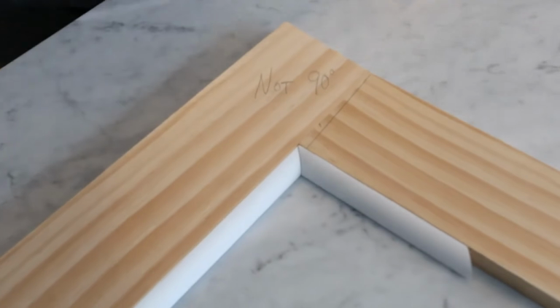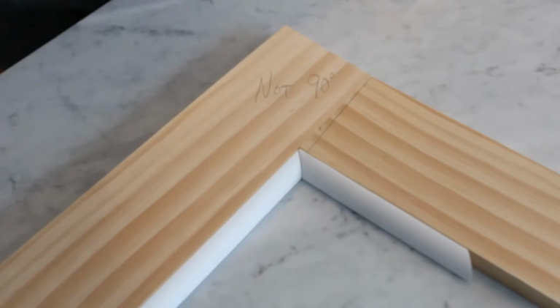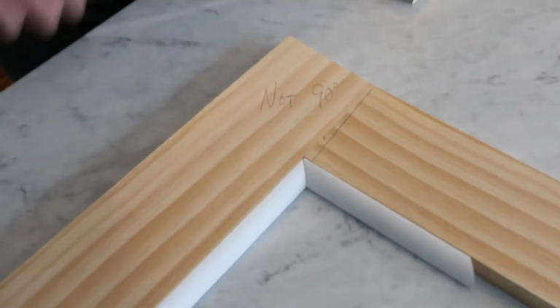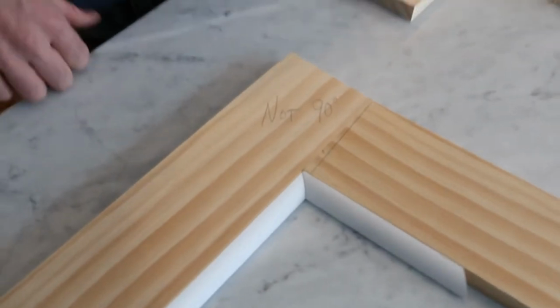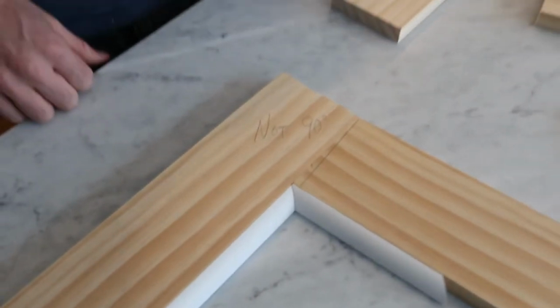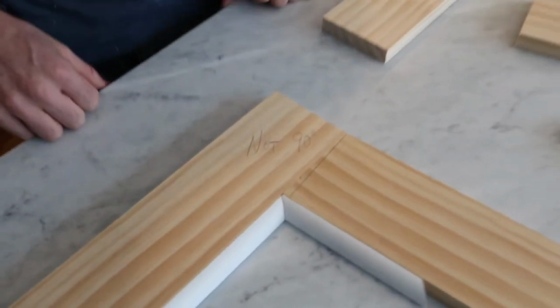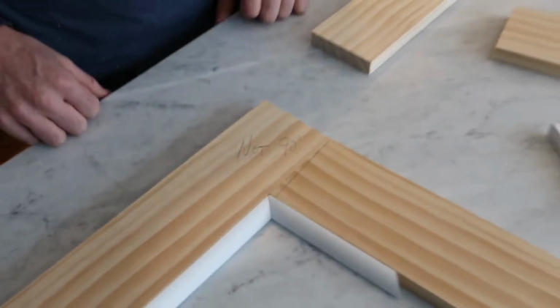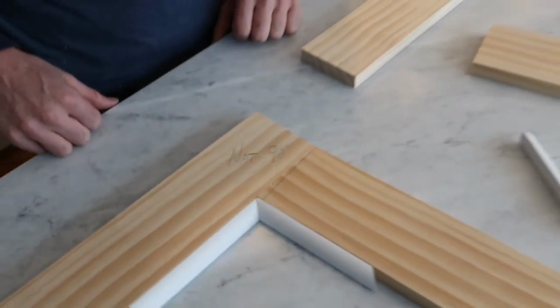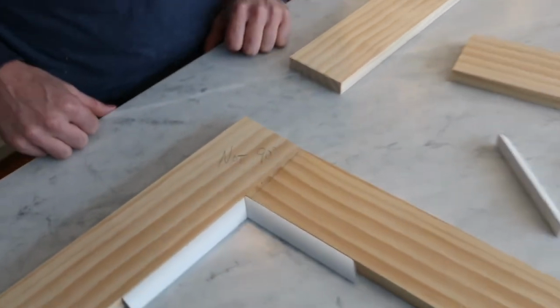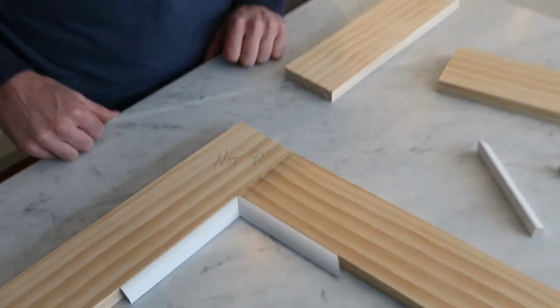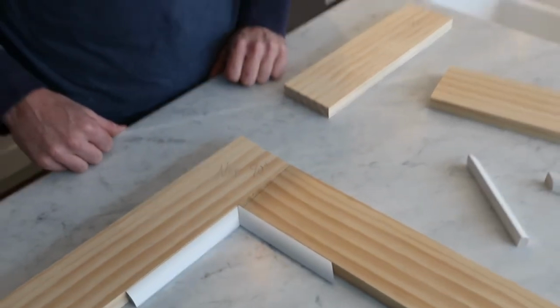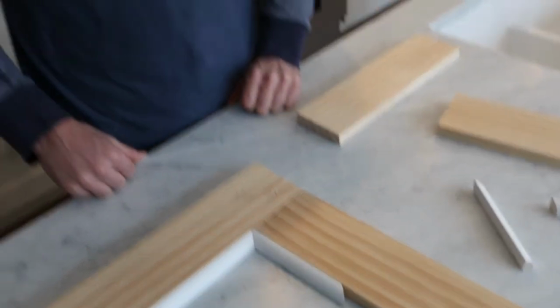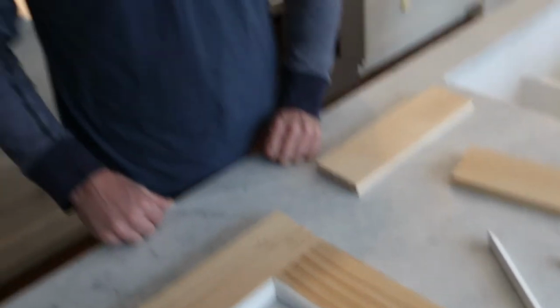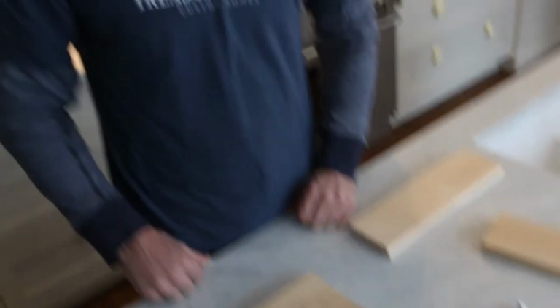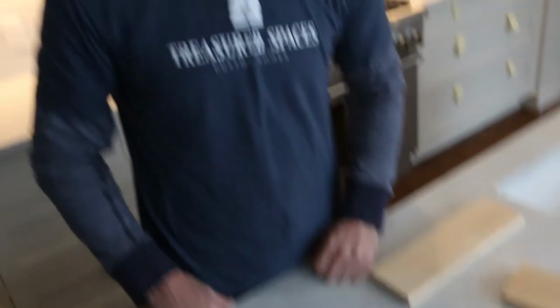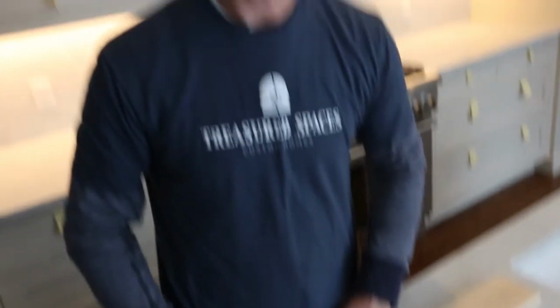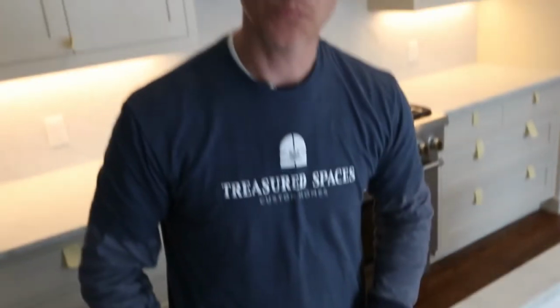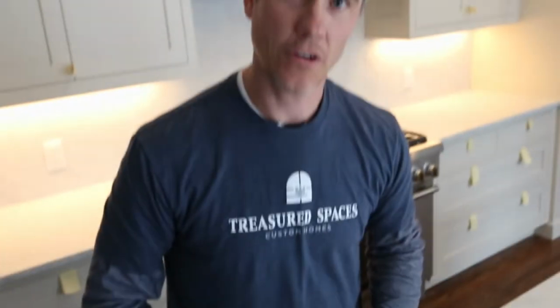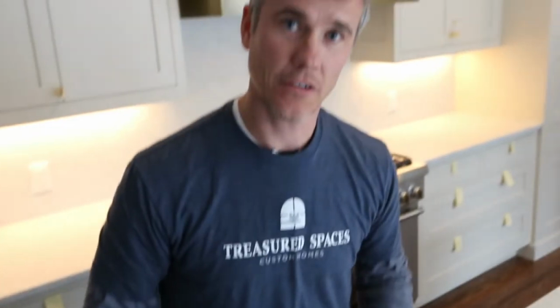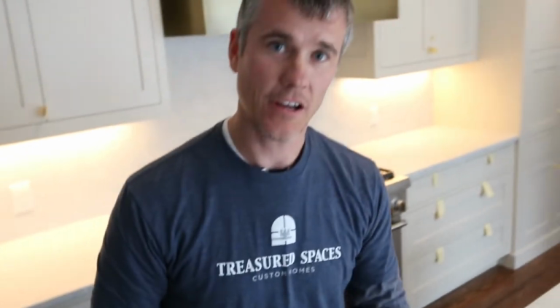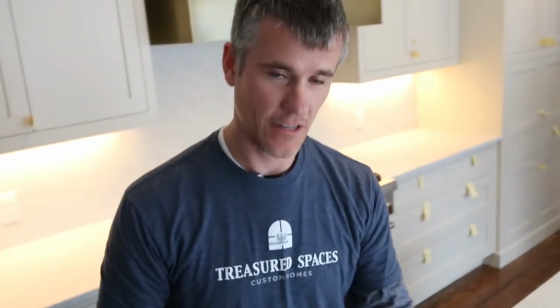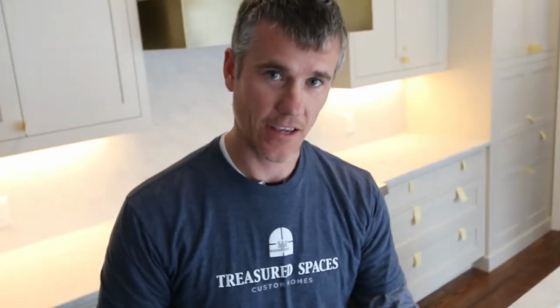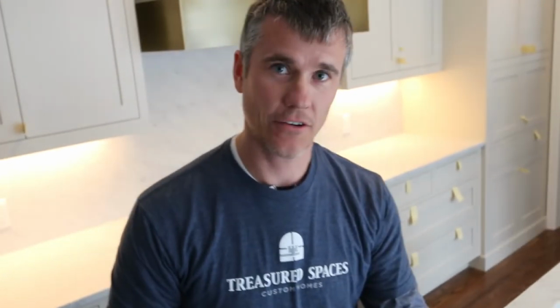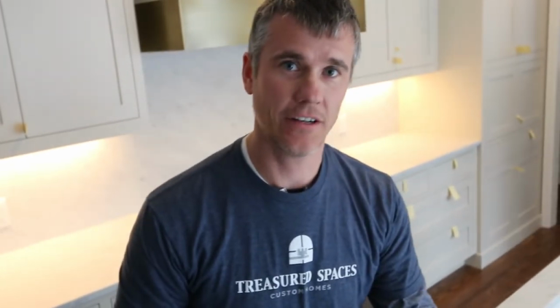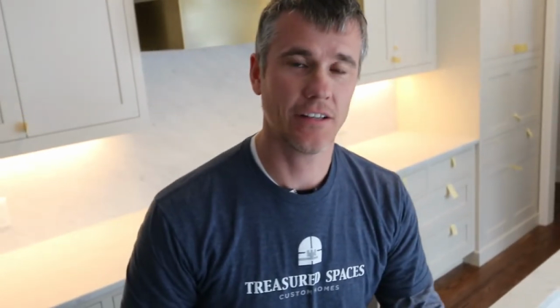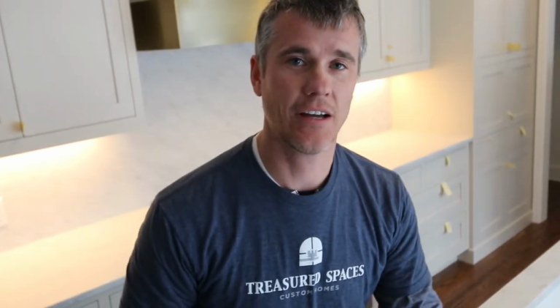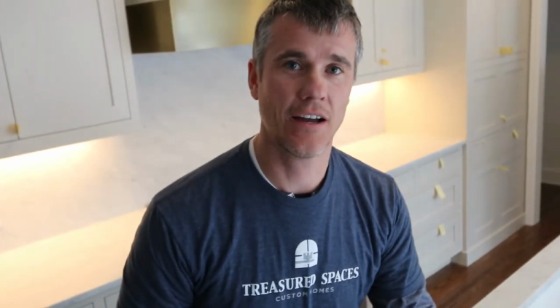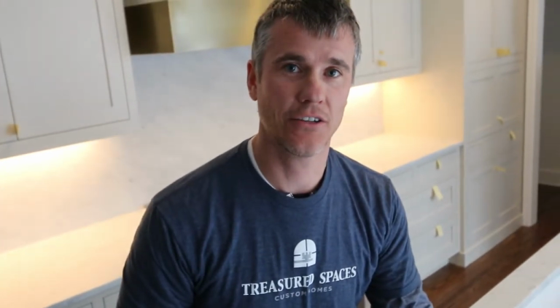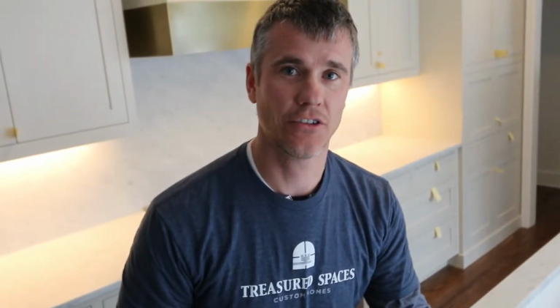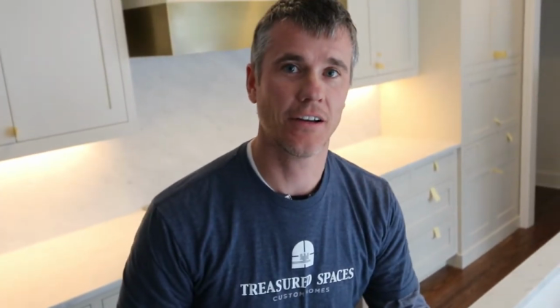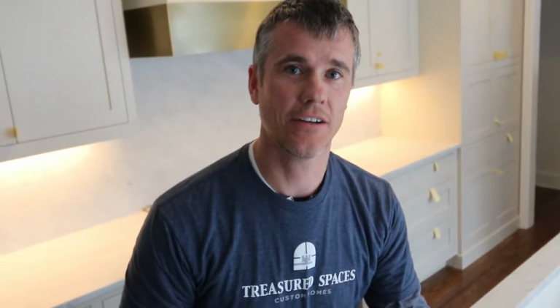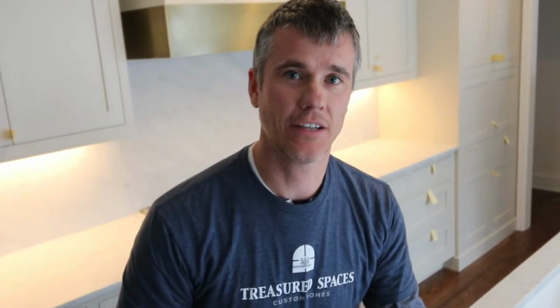With my two boards together making that non-90-degree corner again, I slide my trim in and it matches up perfectly. That's how you cope. Now I'll take you over to the saw and show you how it's actually done.